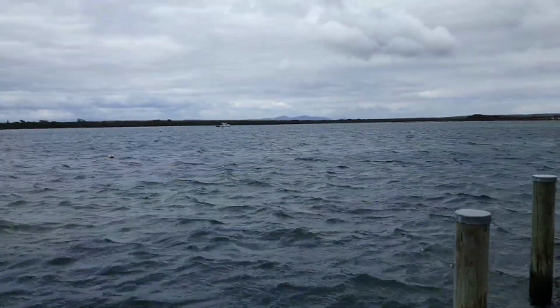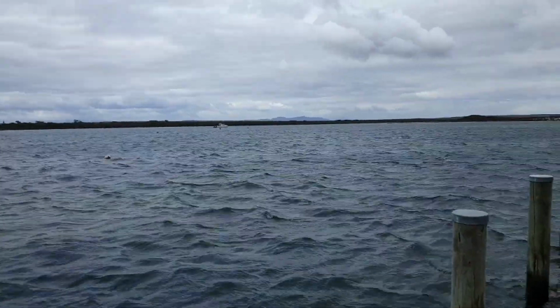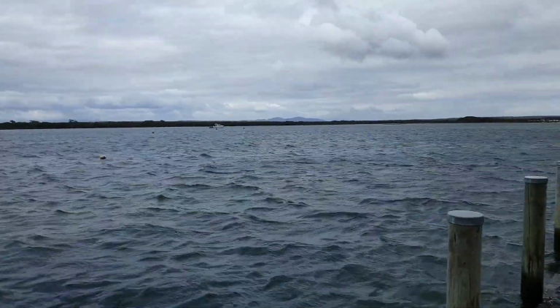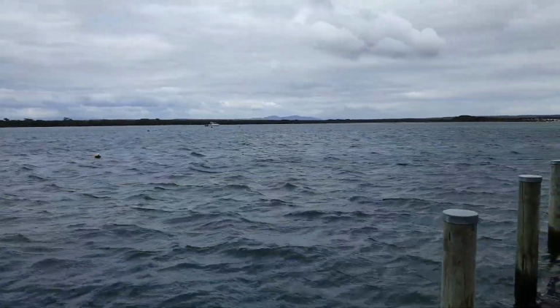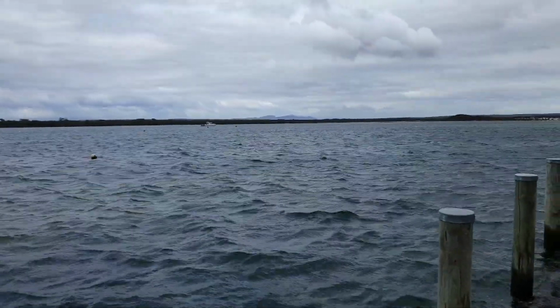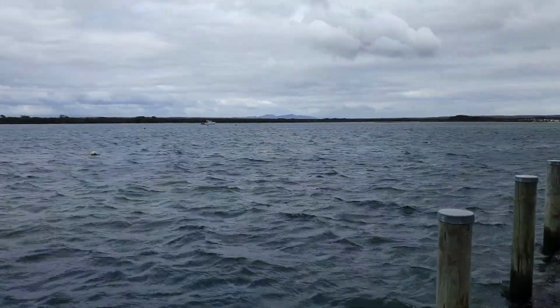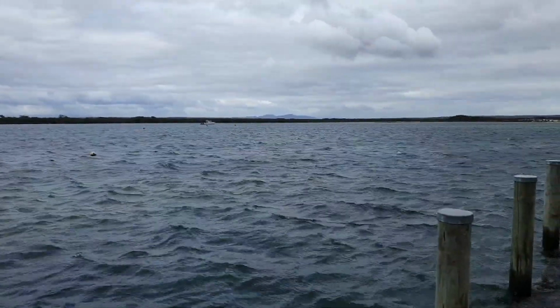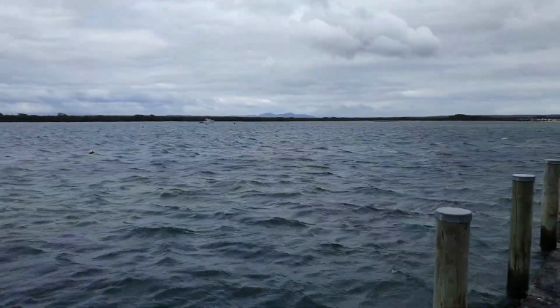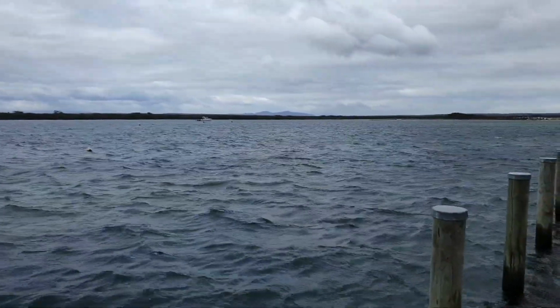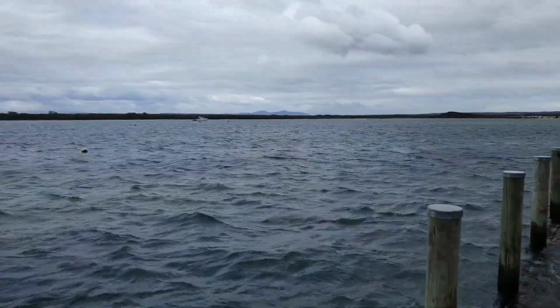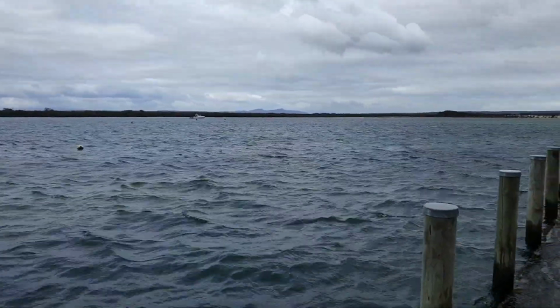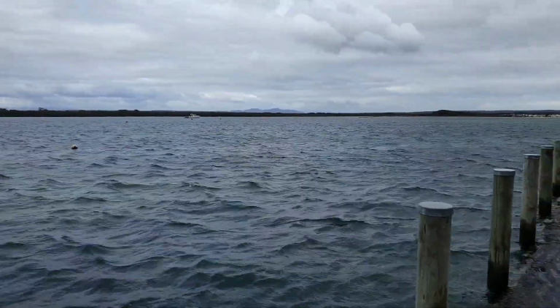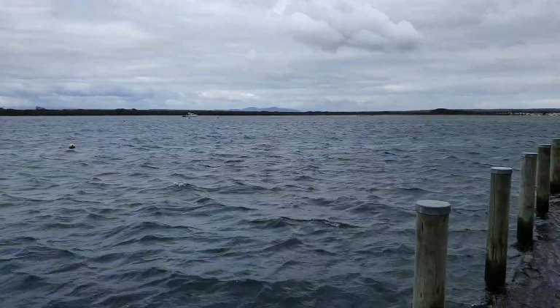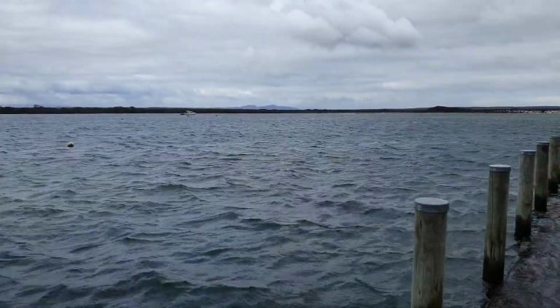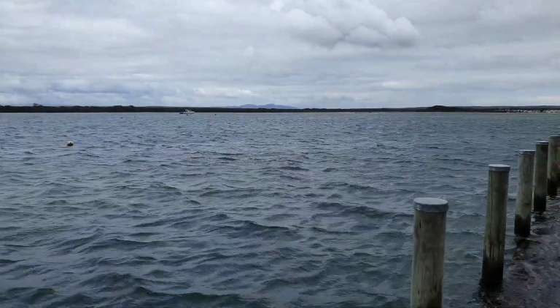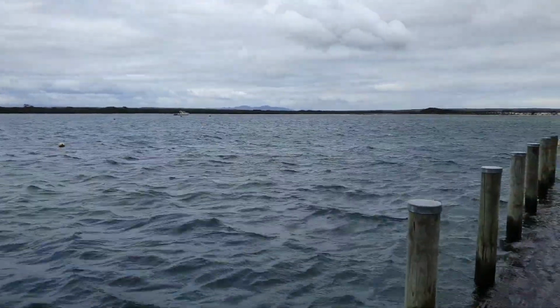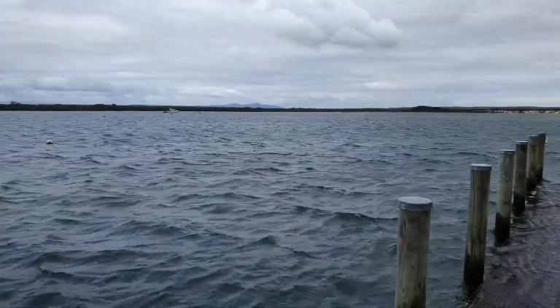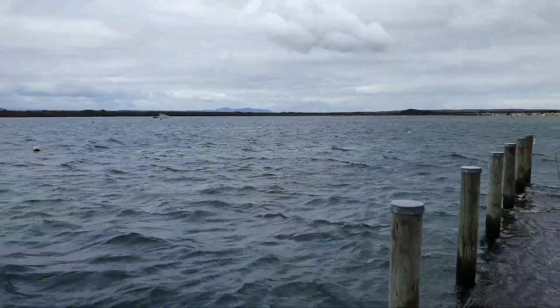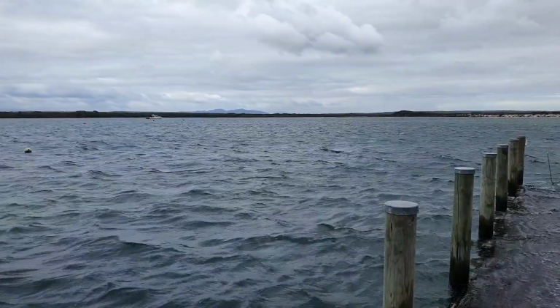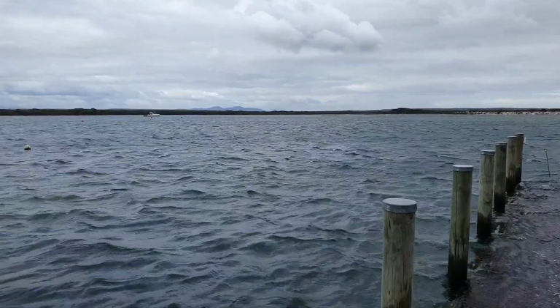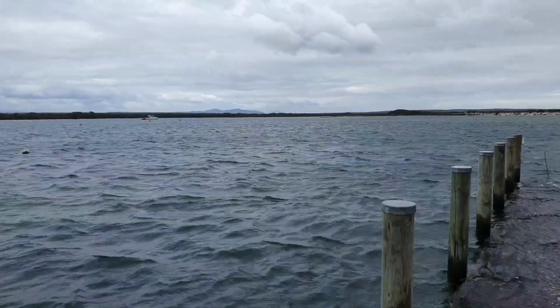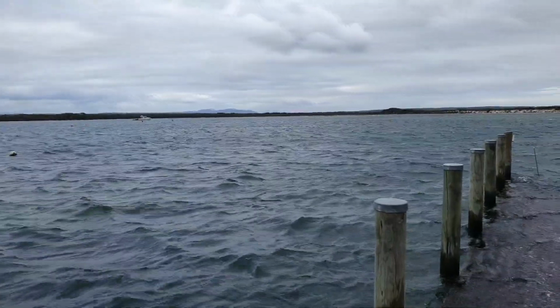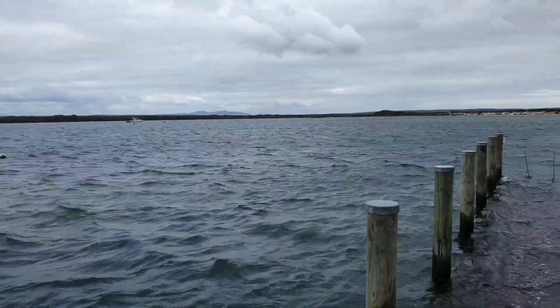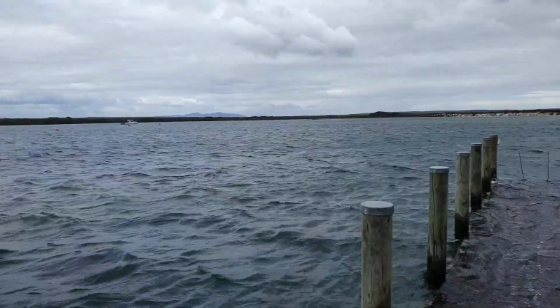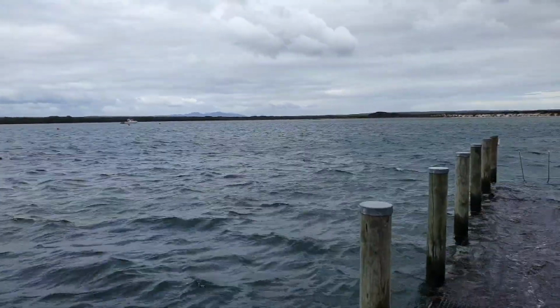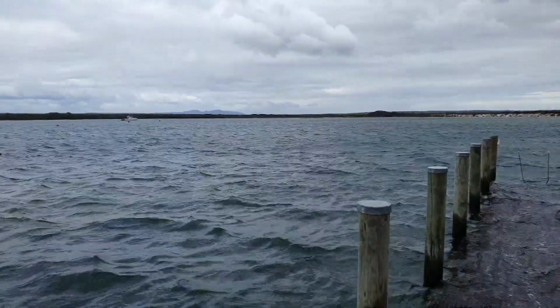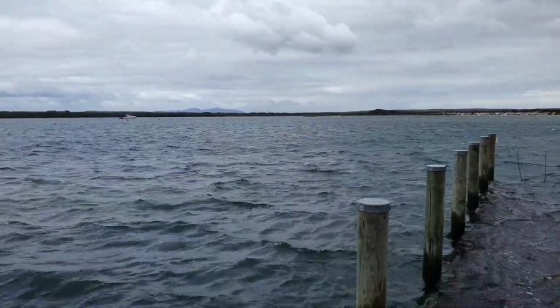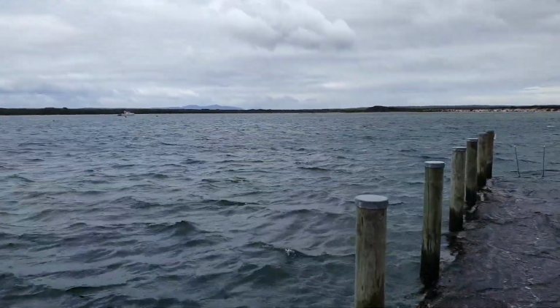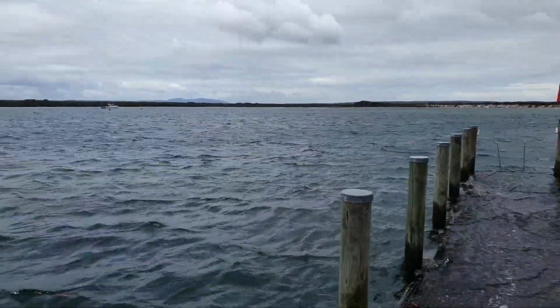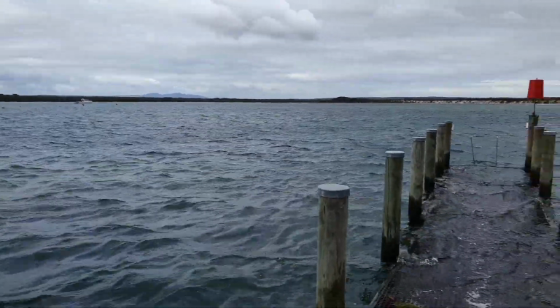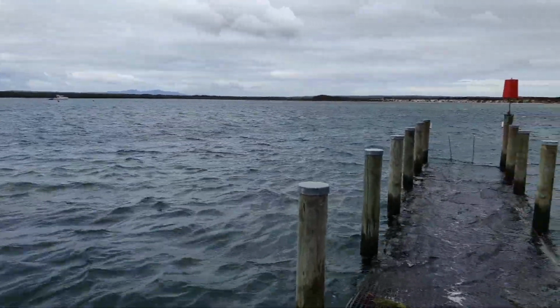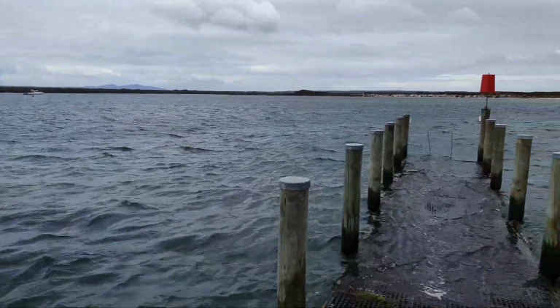It's Musselrow Bay. I think the actual bay, or whatever you call it, is almost like a river.